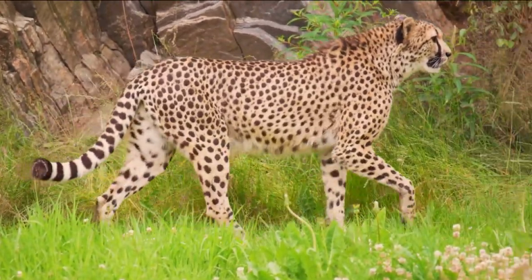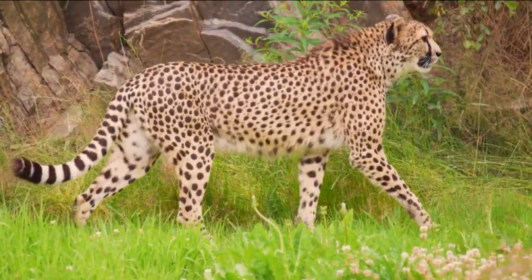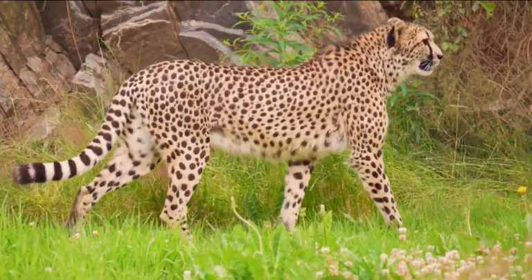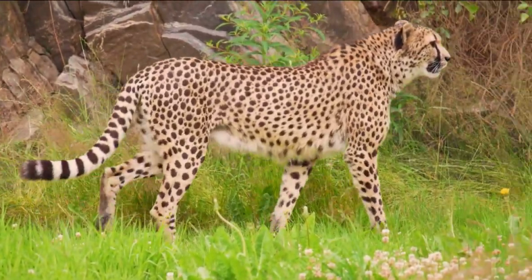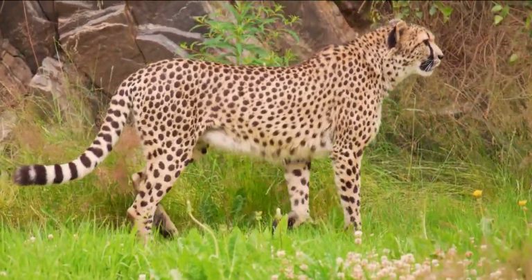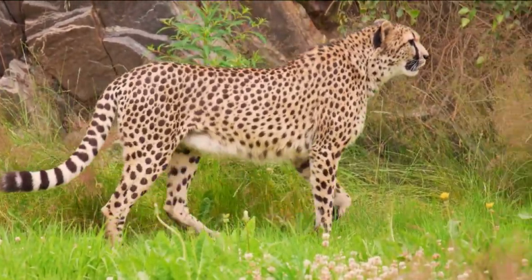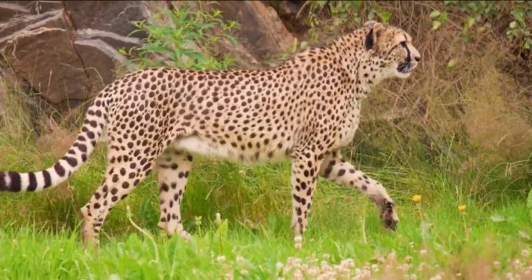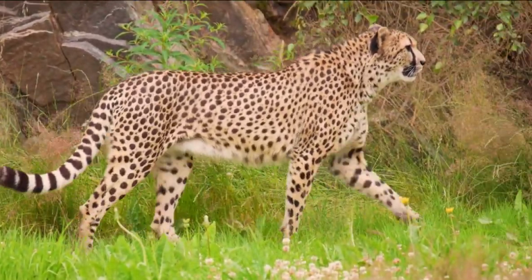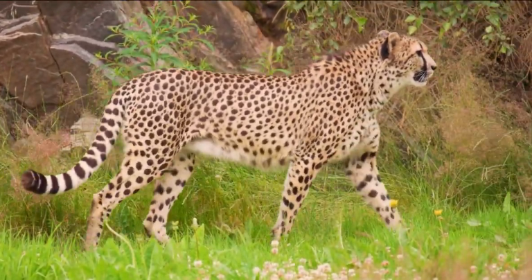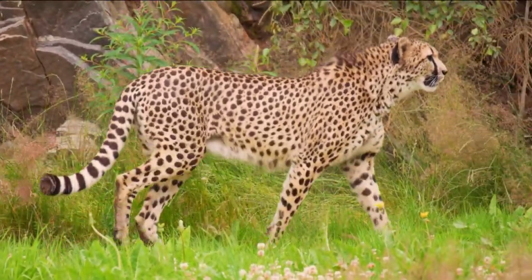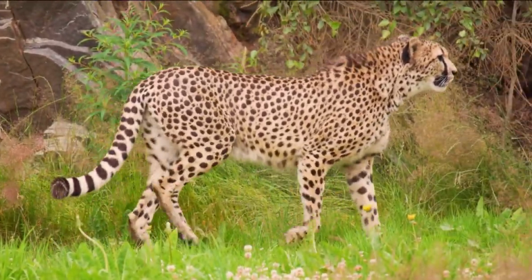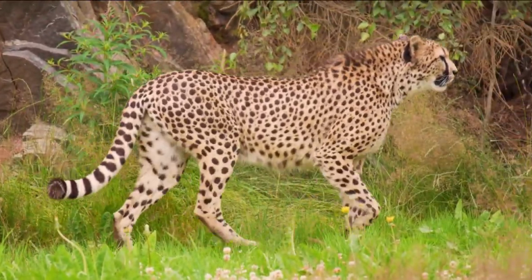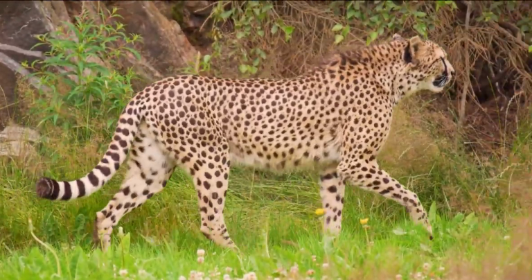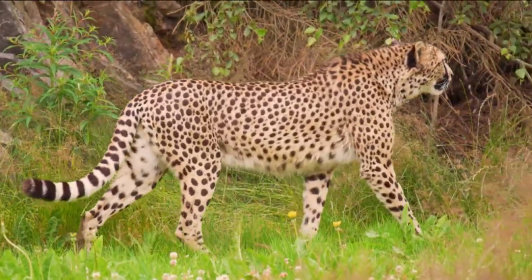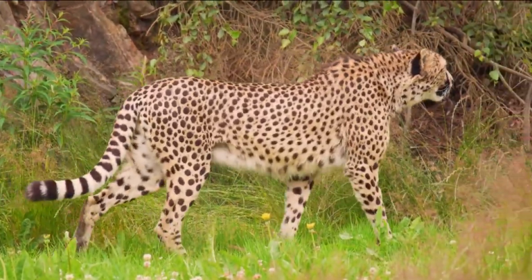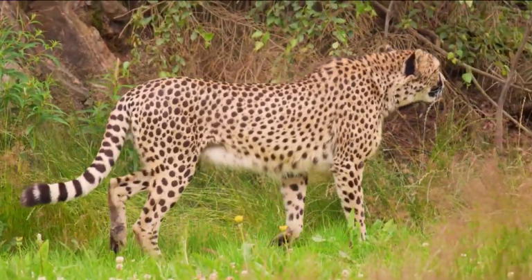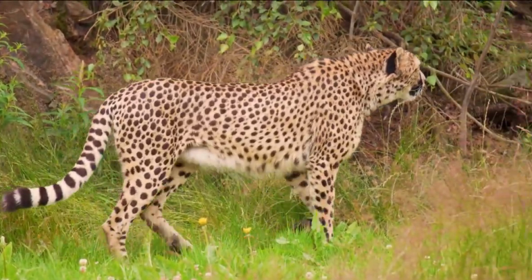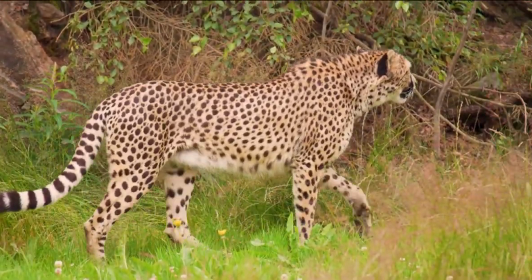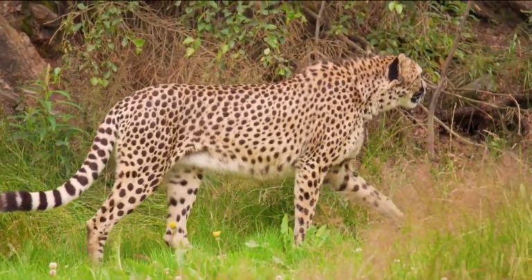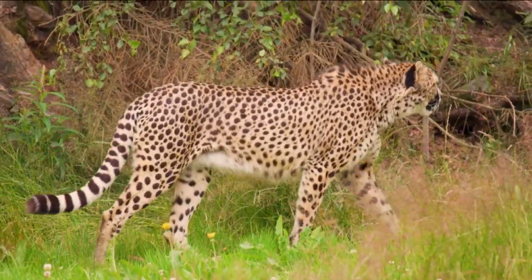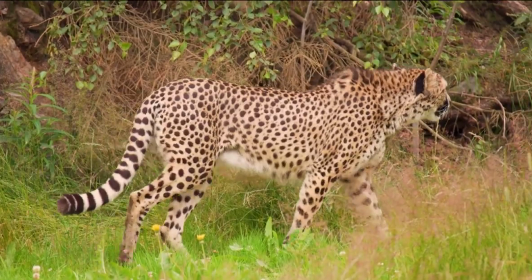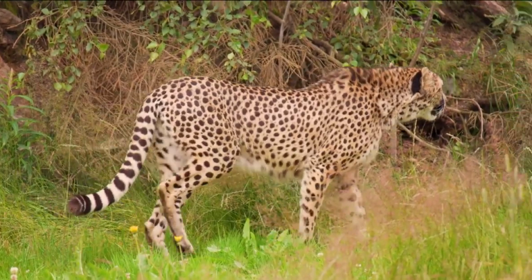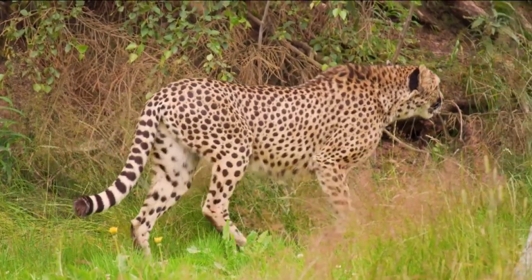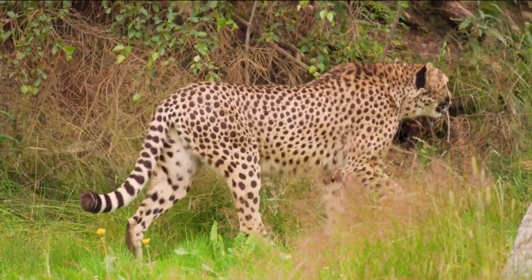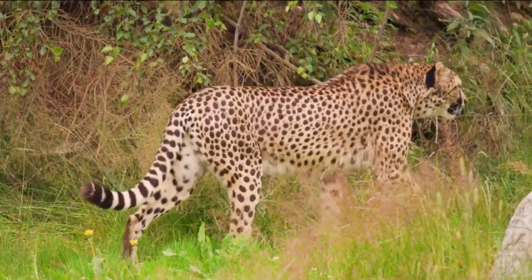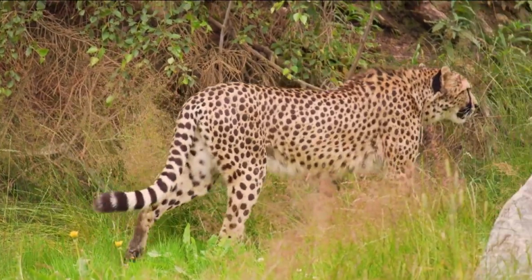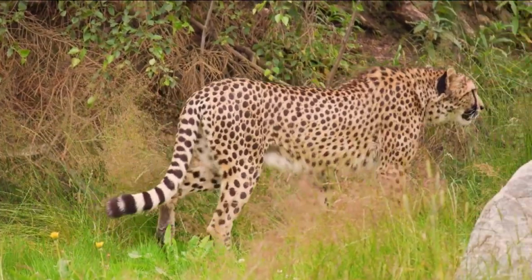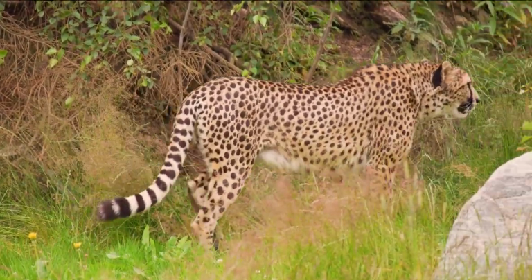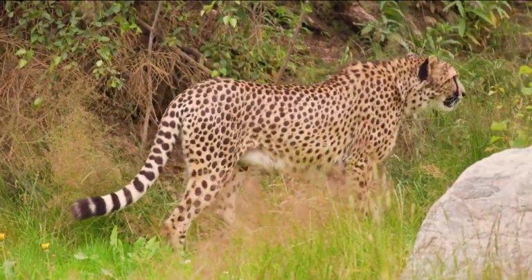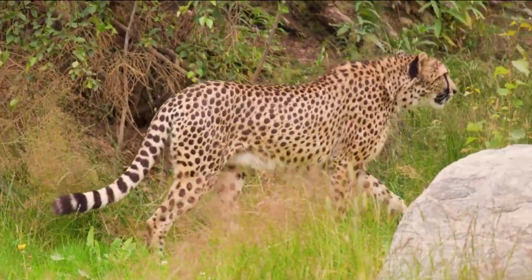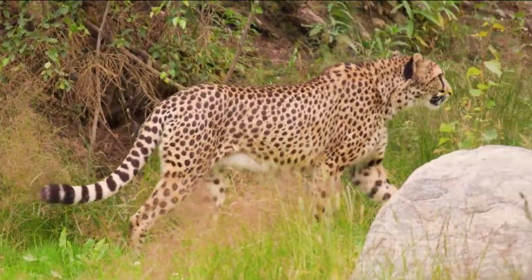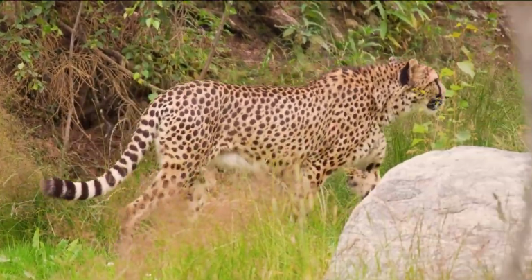In this video, we will talk about 14 various ways through which cheetahs survive their harsh environments.